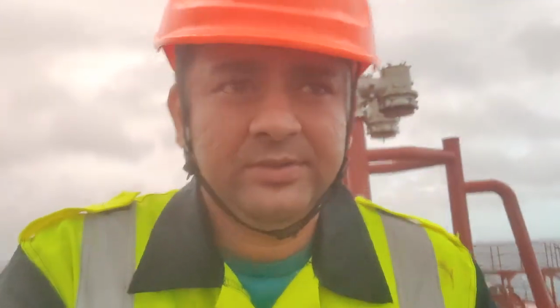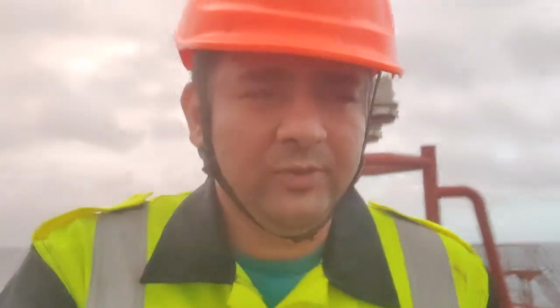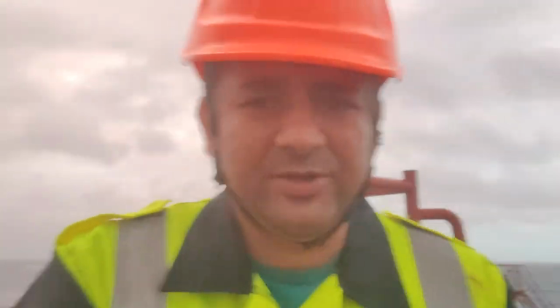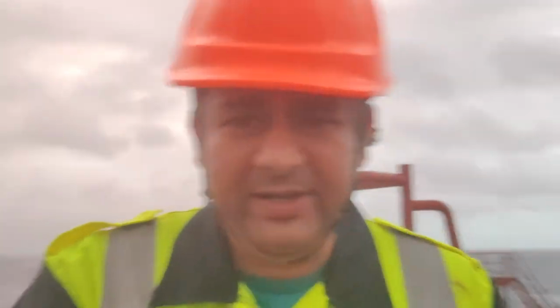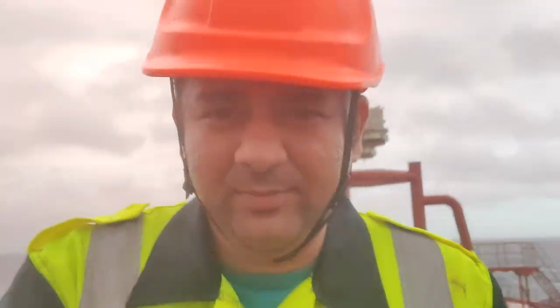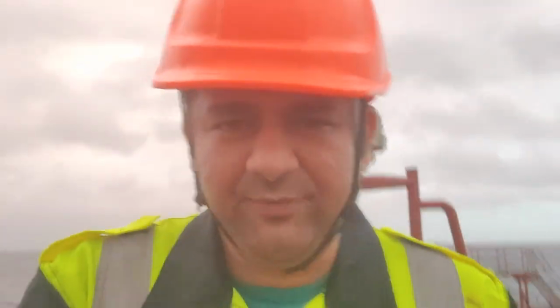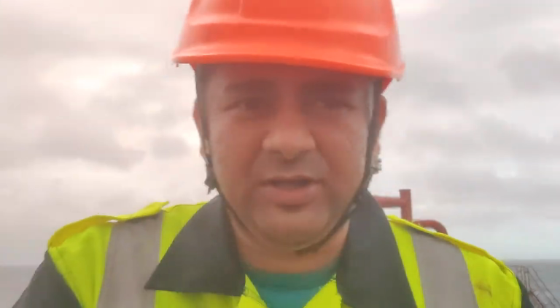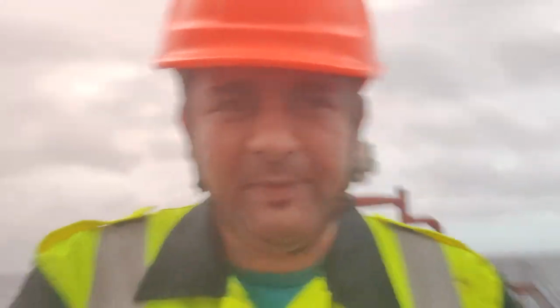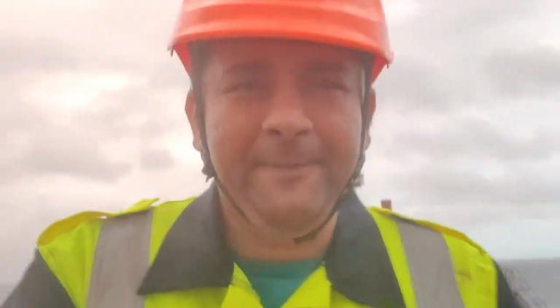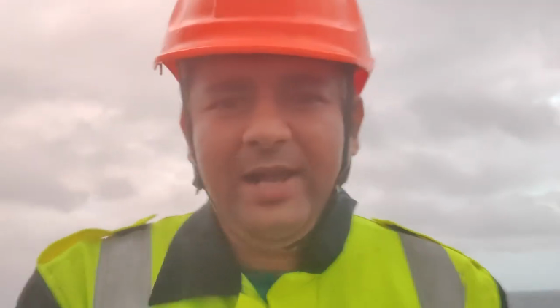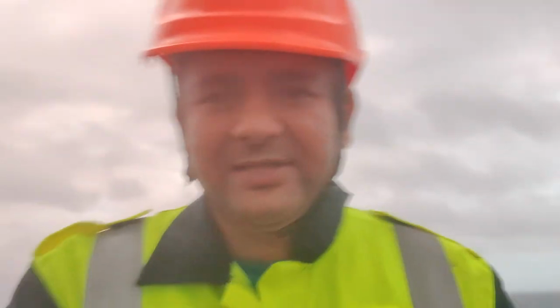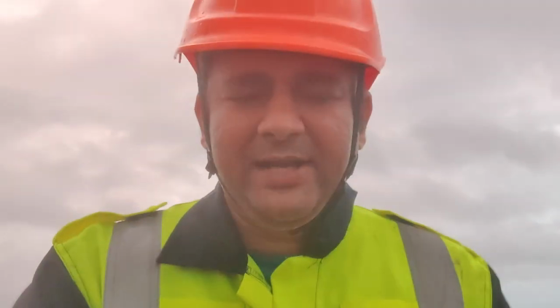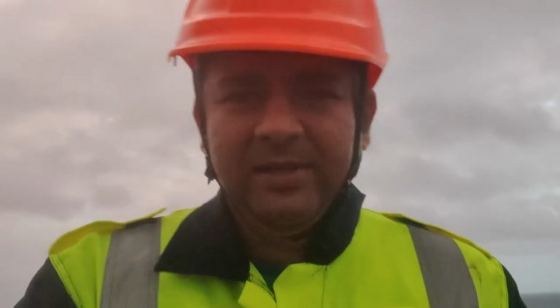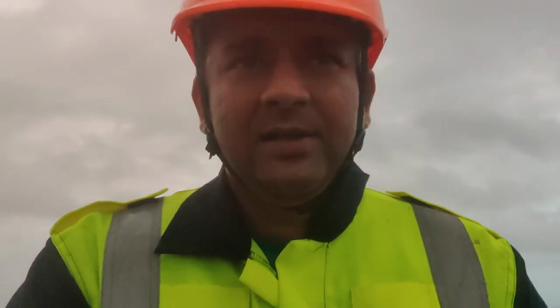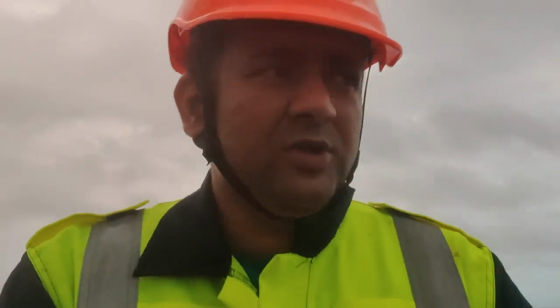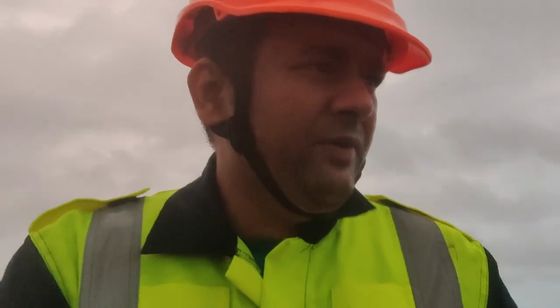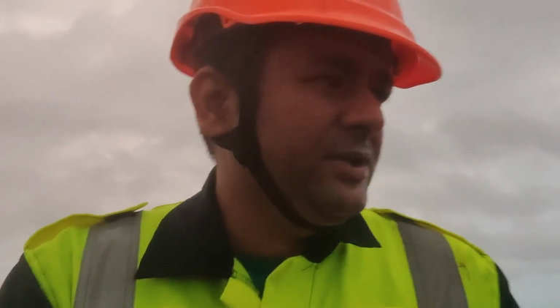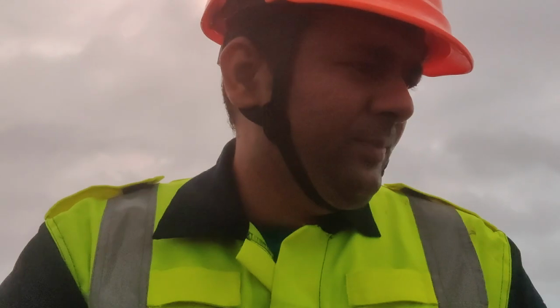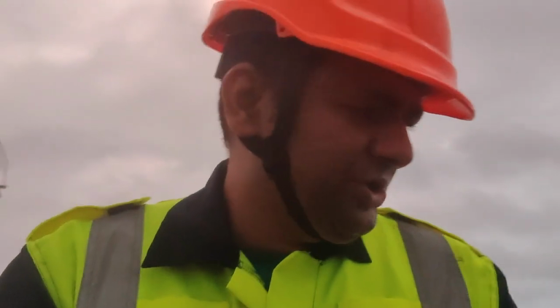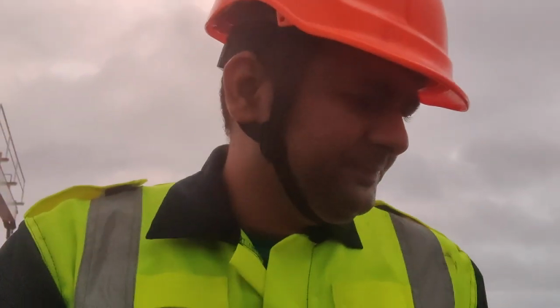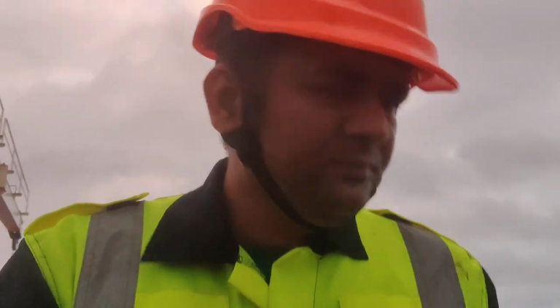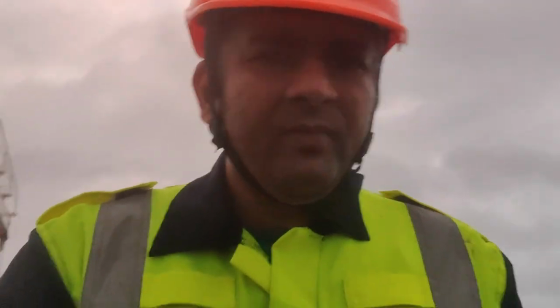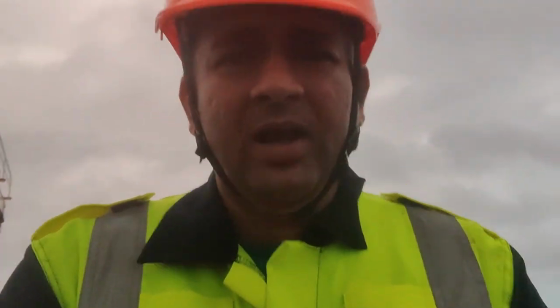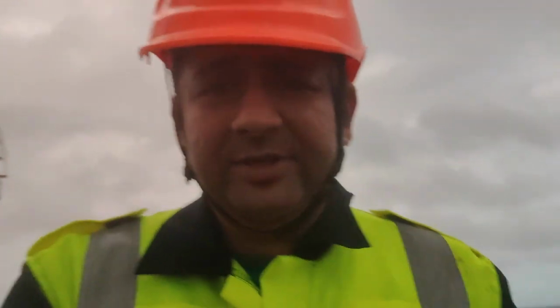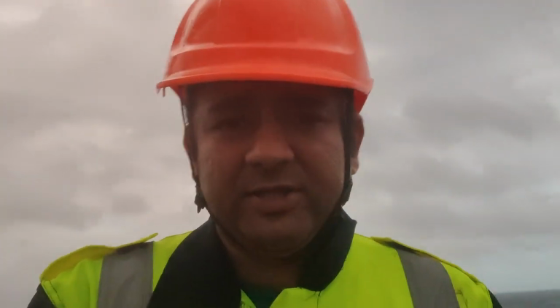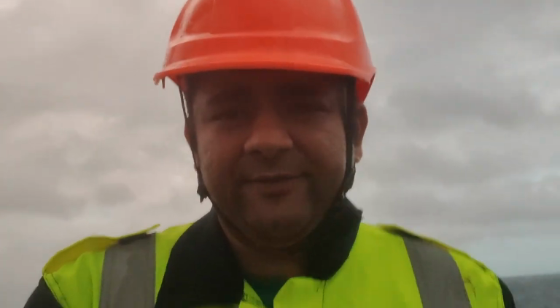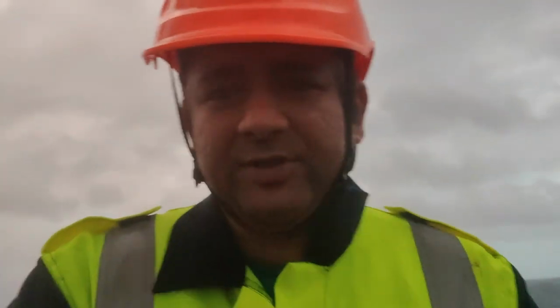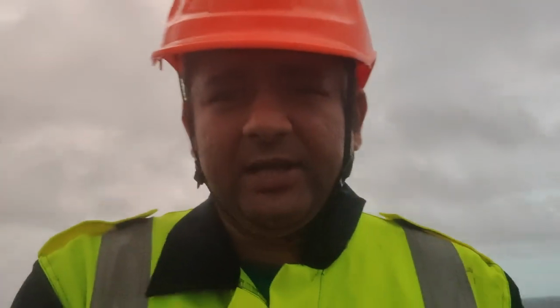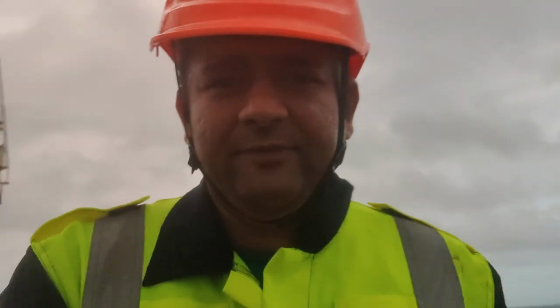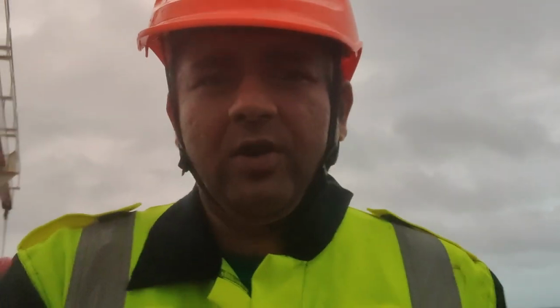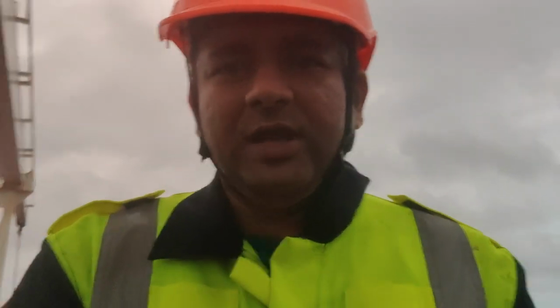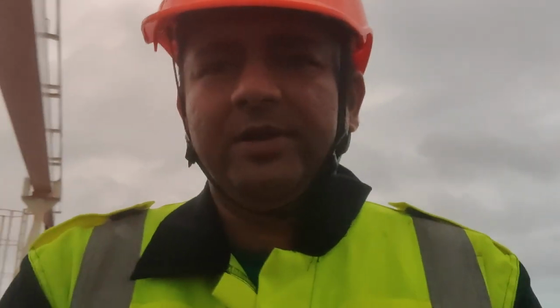Too much wind, too much water spray — we head inside because the wind is too much. It's not safe to stay out here for long today.